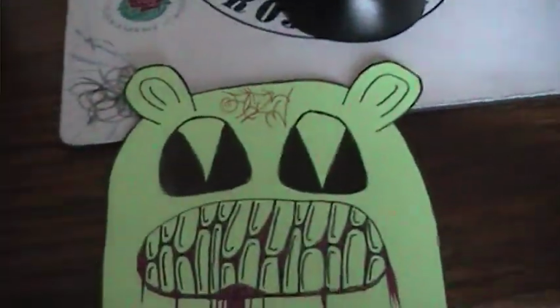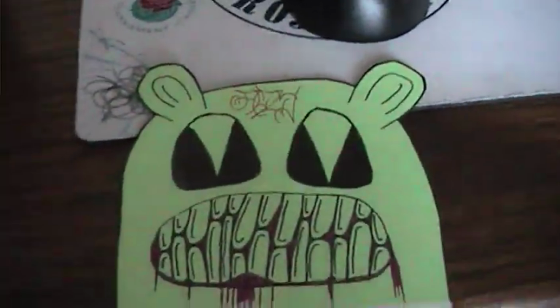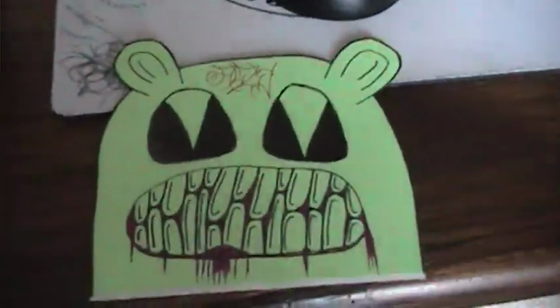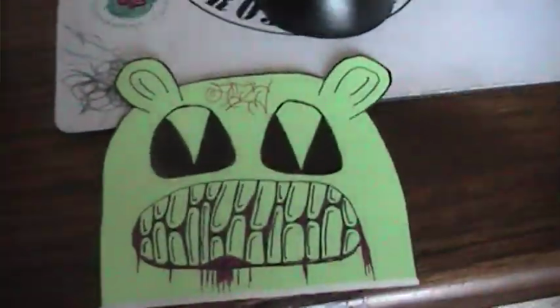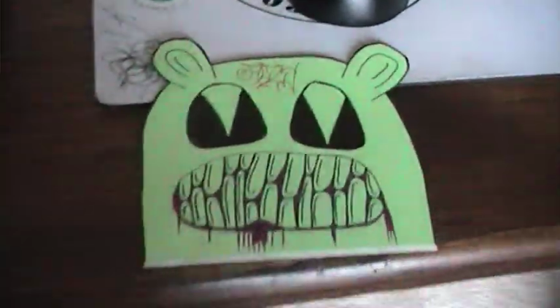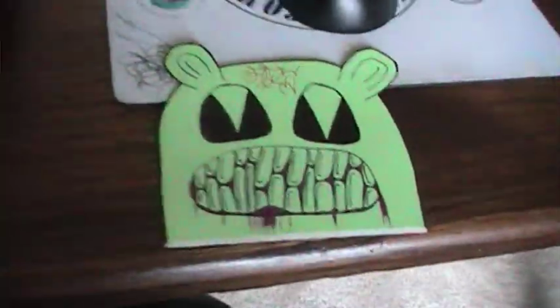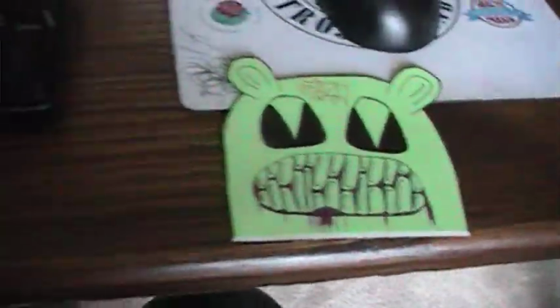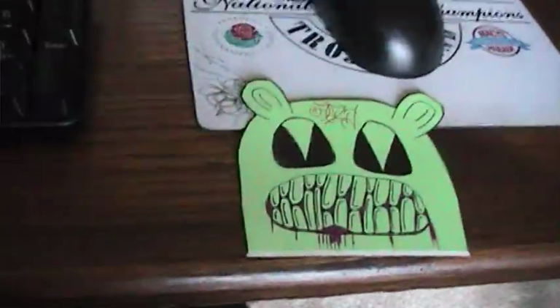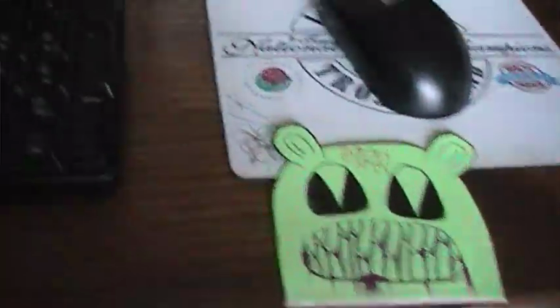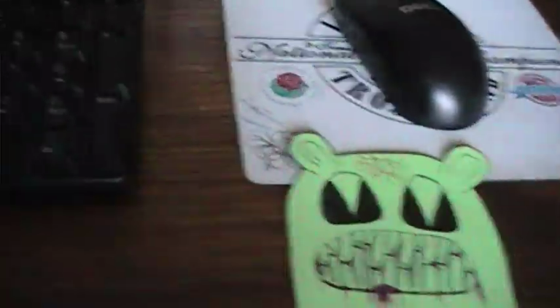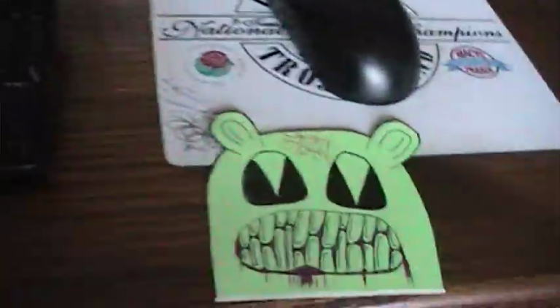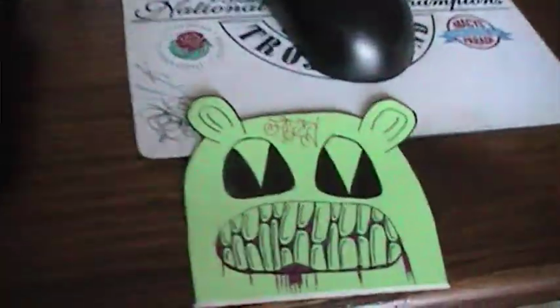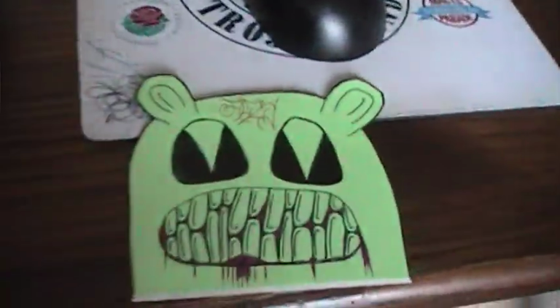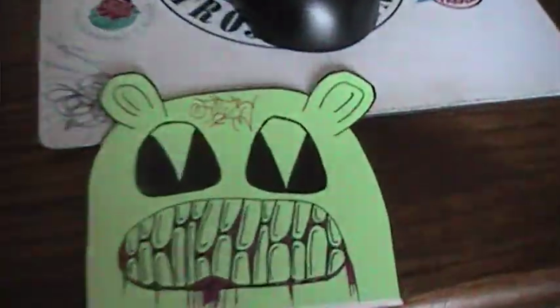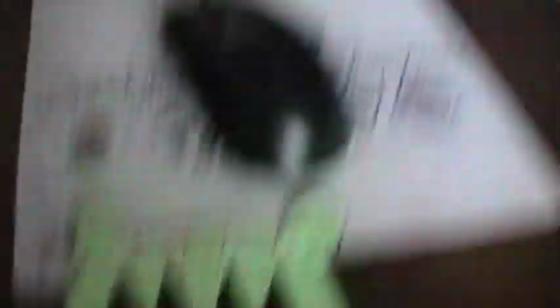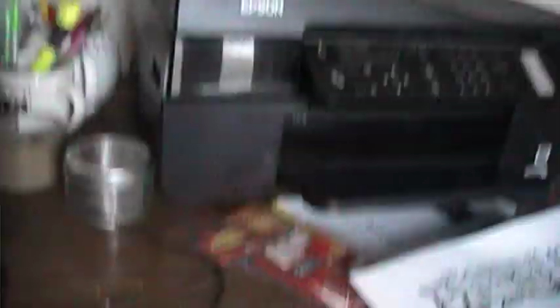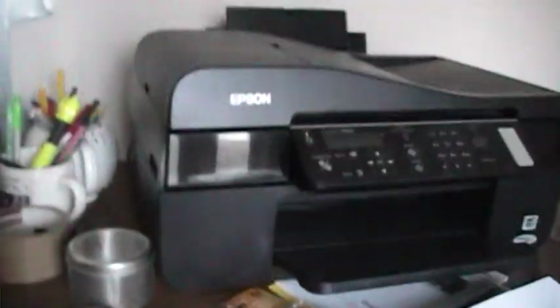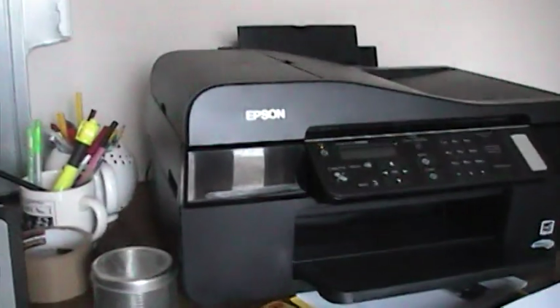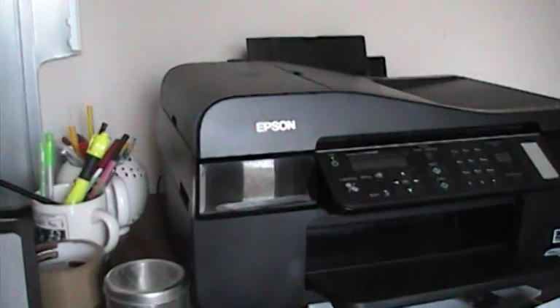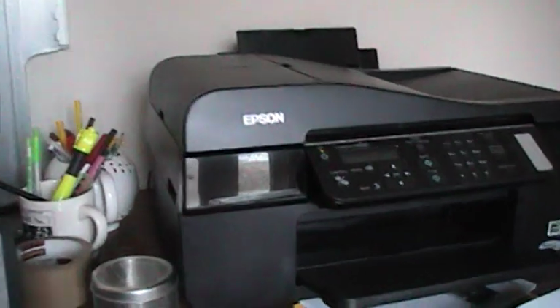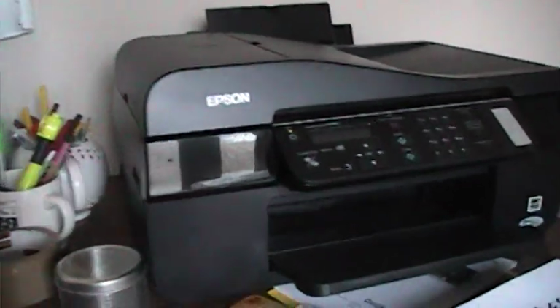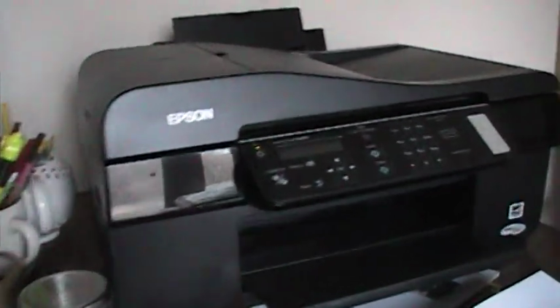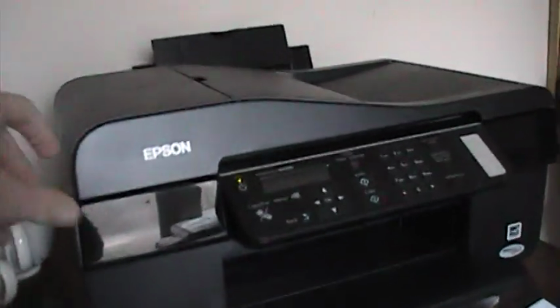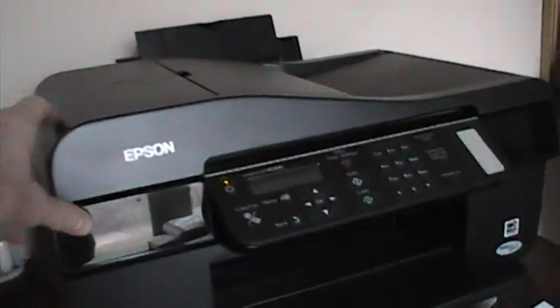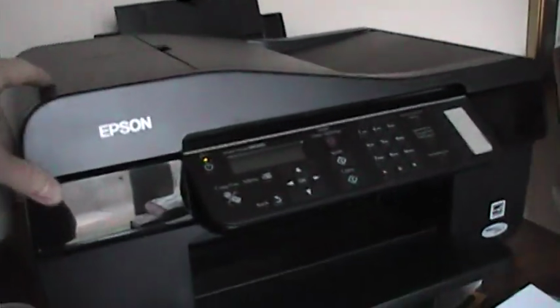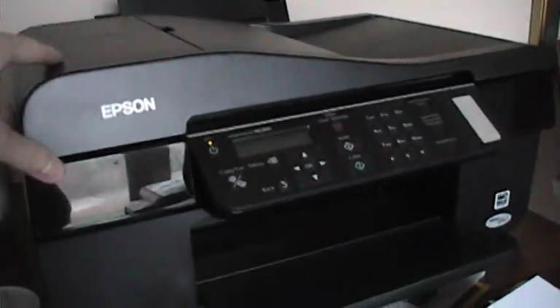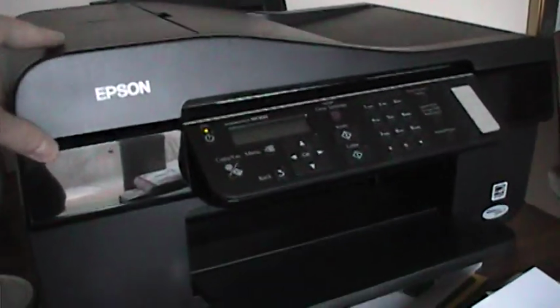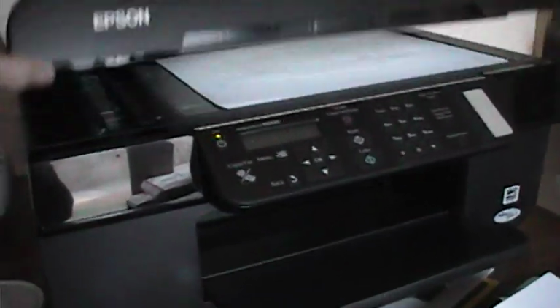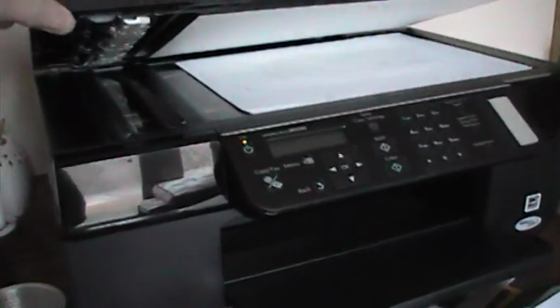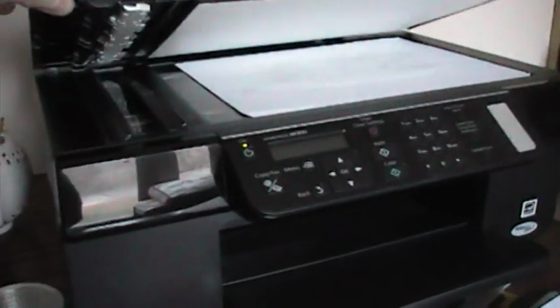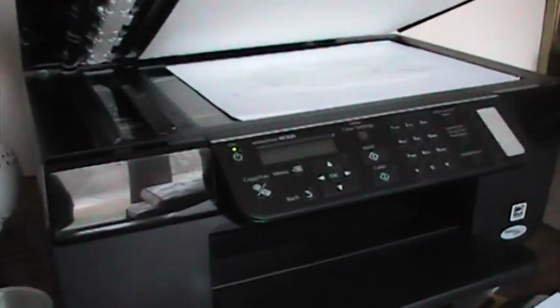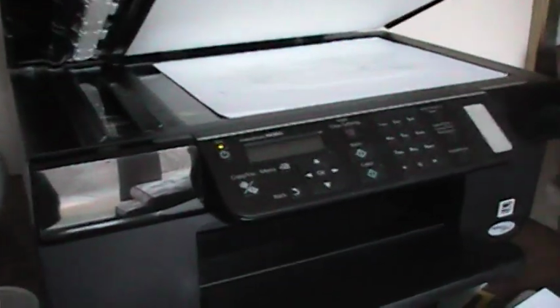So, what you wanna do is you wanna set up your printer with a scanner, obviously.